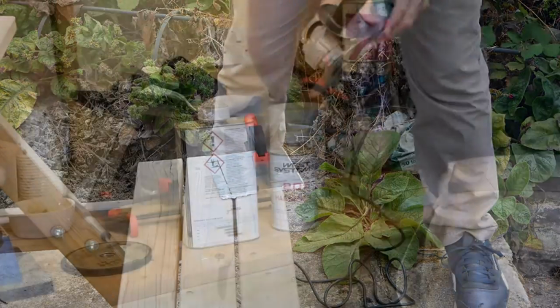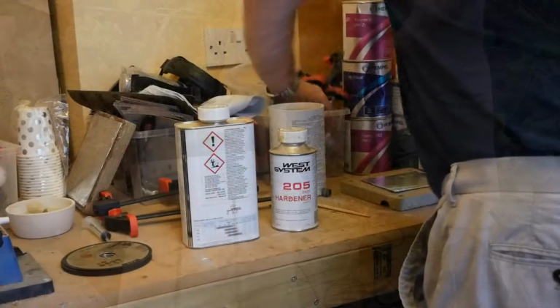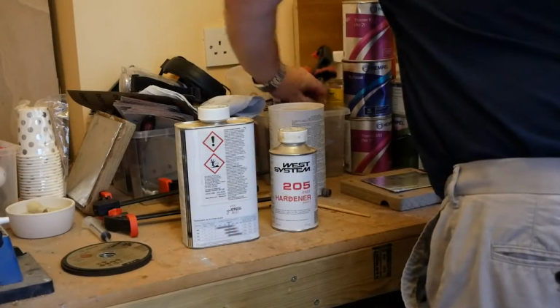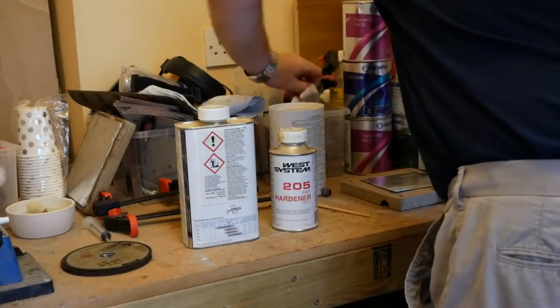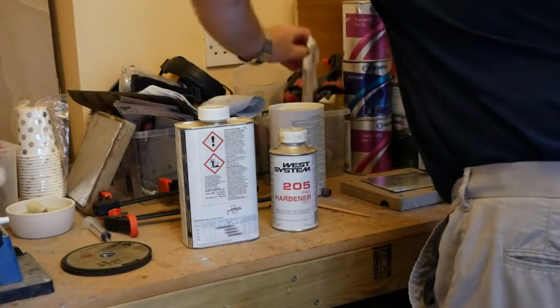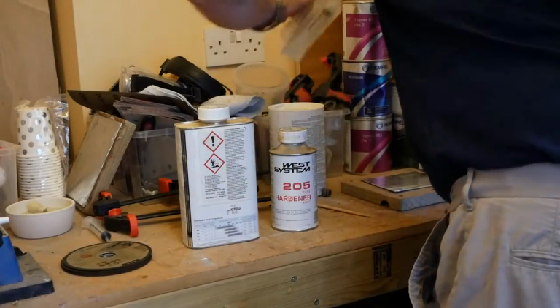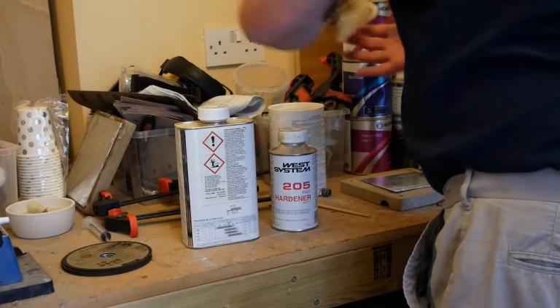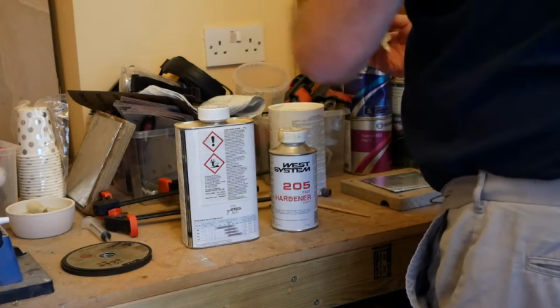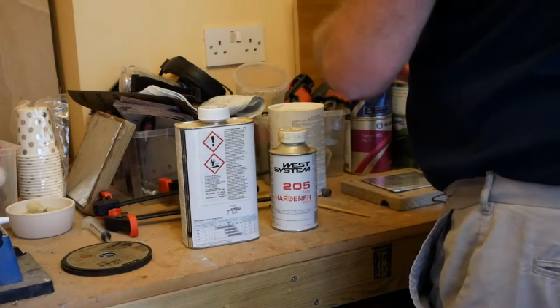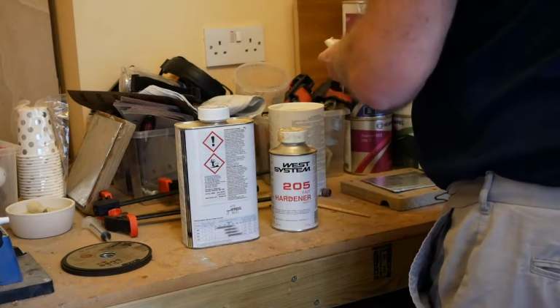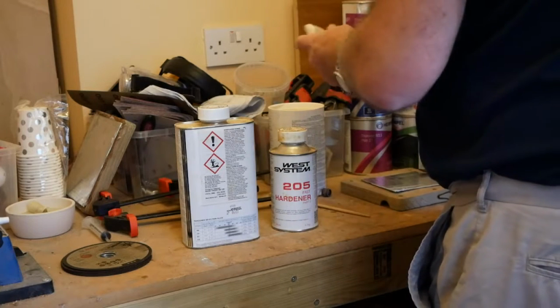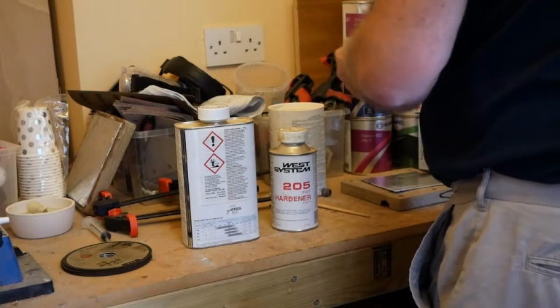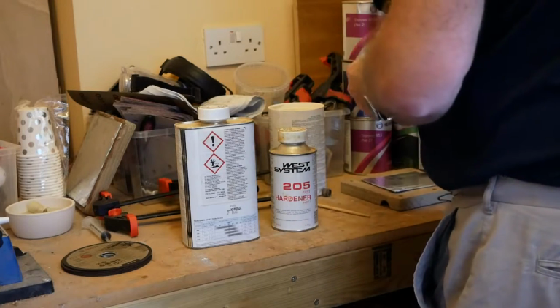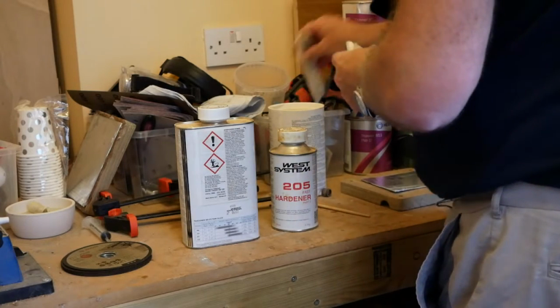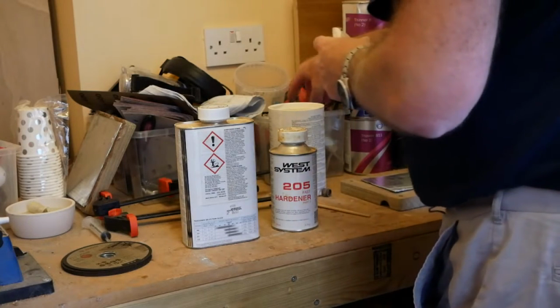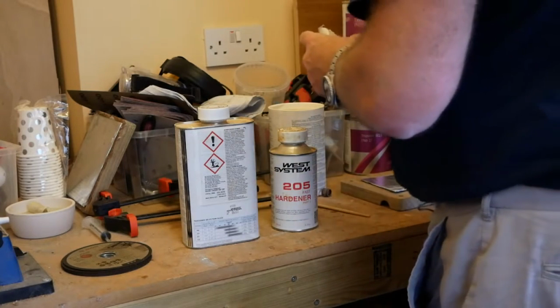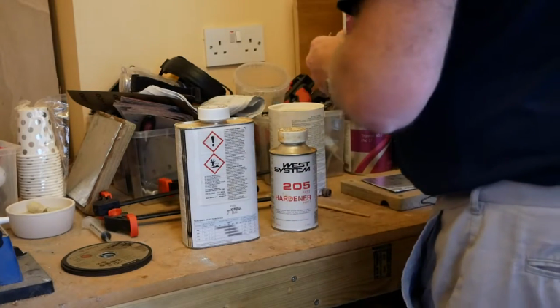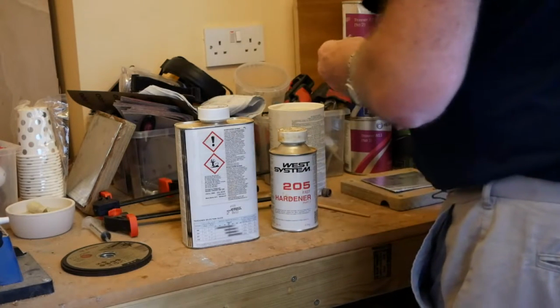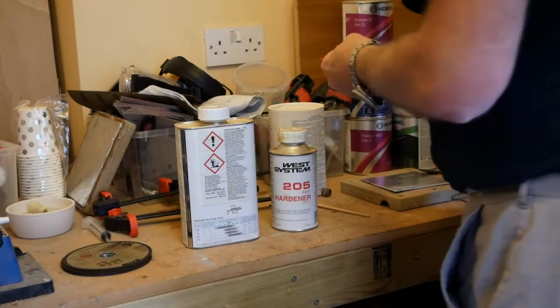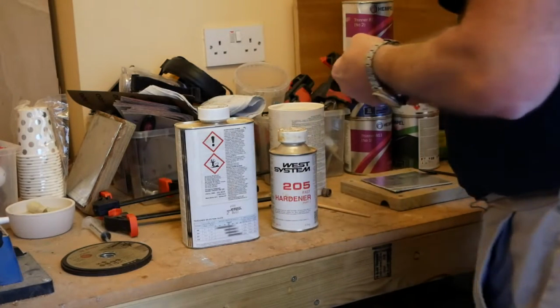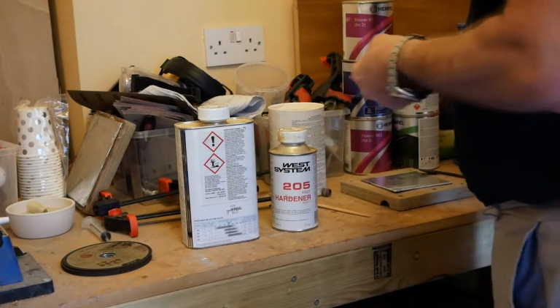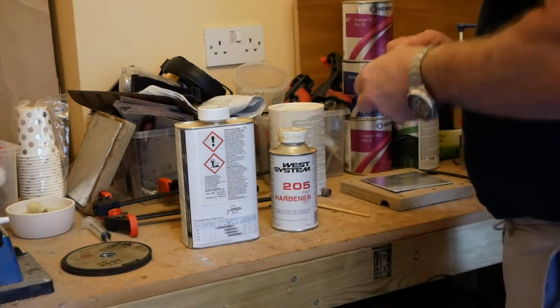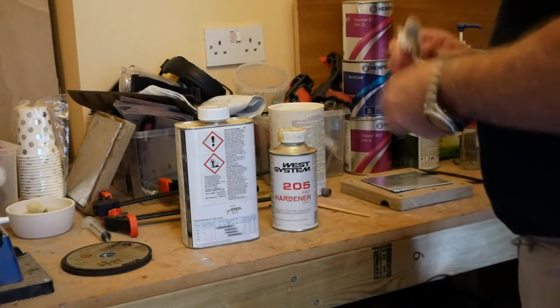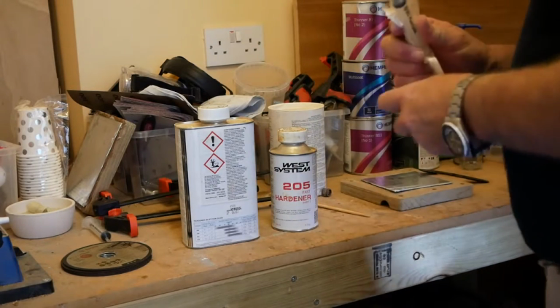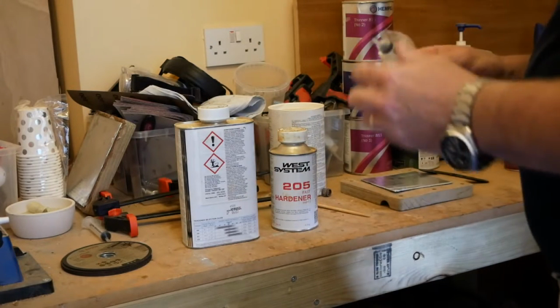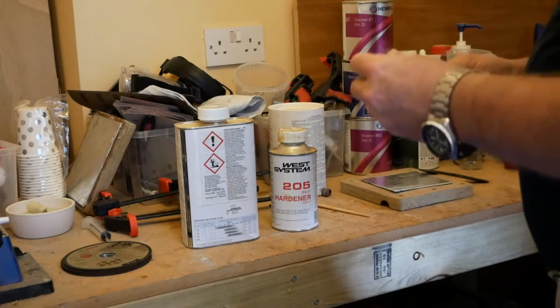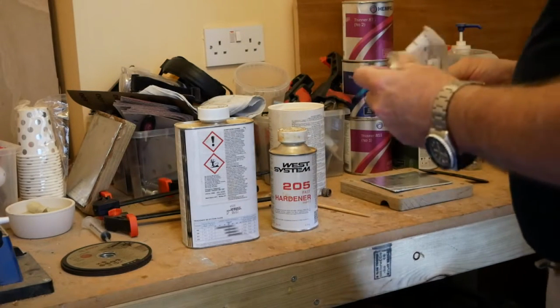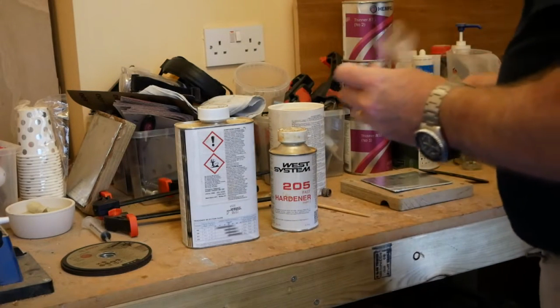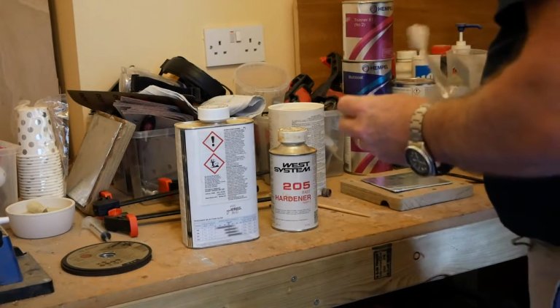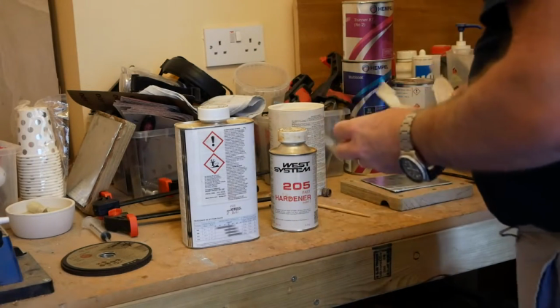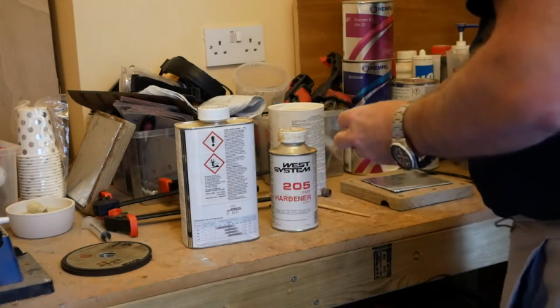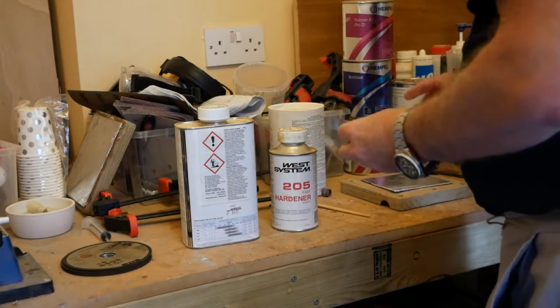Here I'm mixing up the epoxy for gluing the aluminium to the wood. Apologies for the poor camera angle — I promise to get better at making these film things.